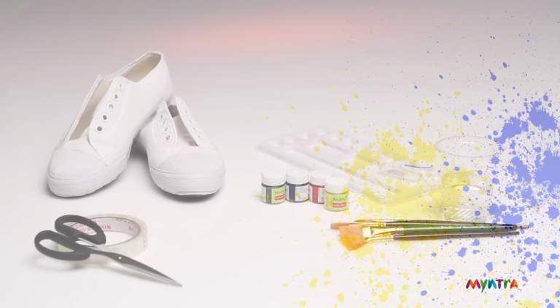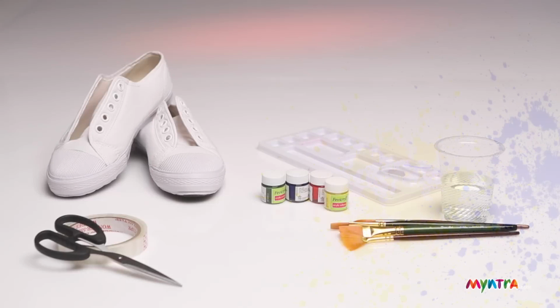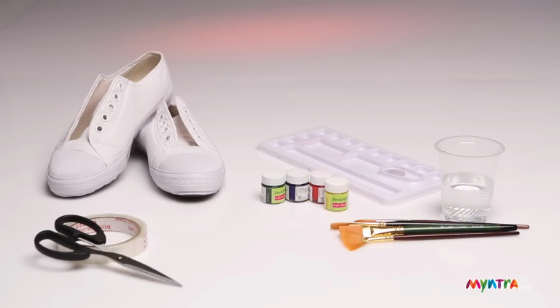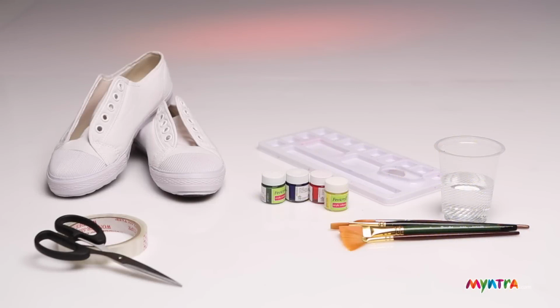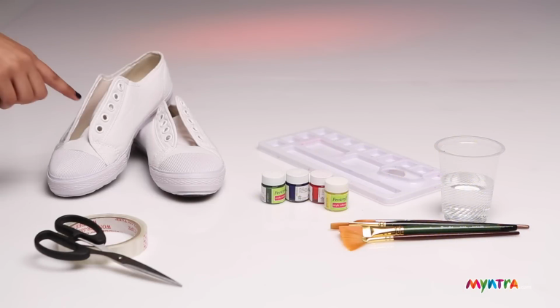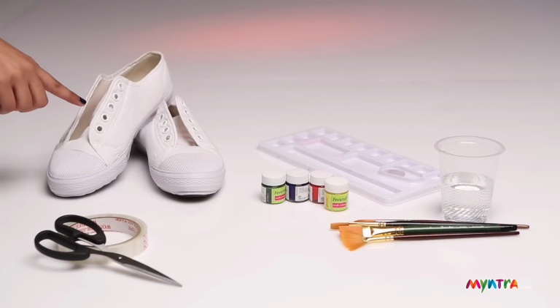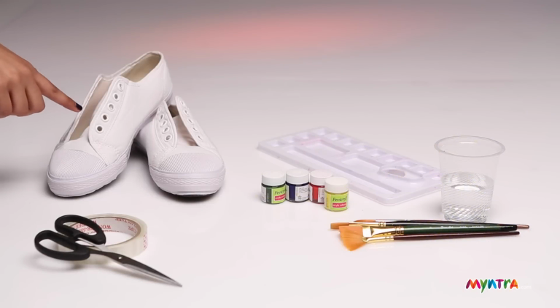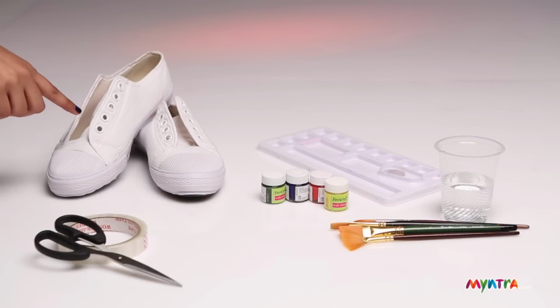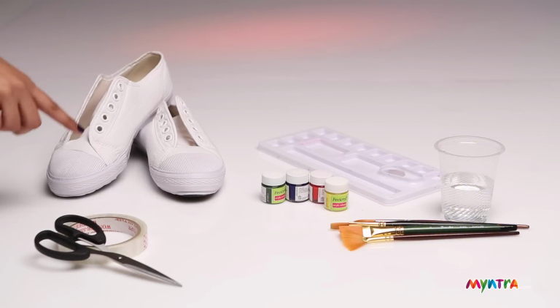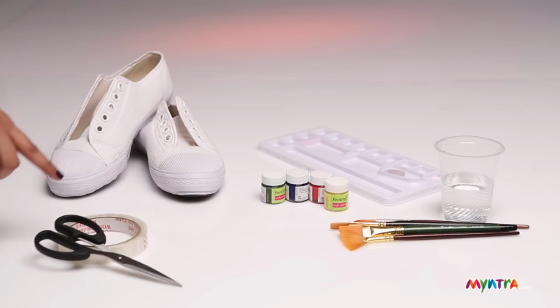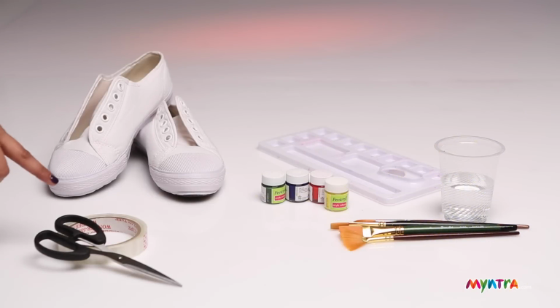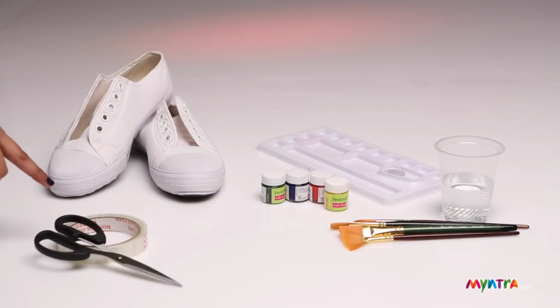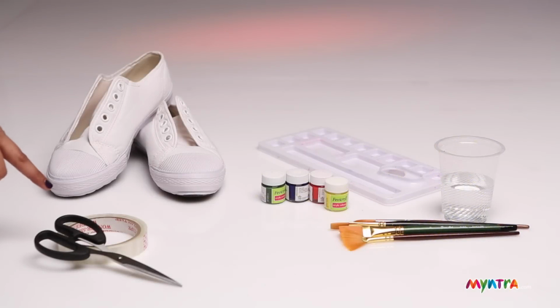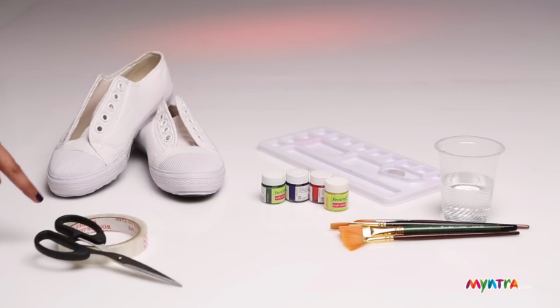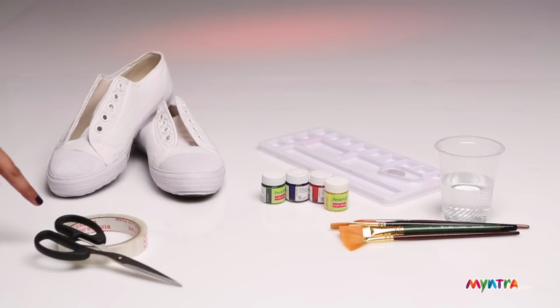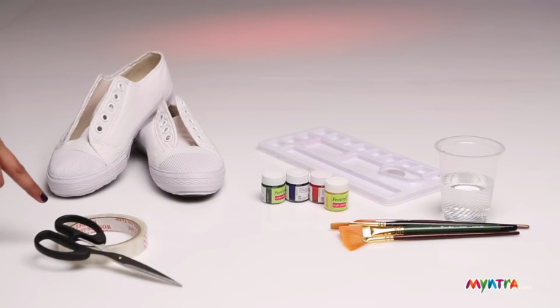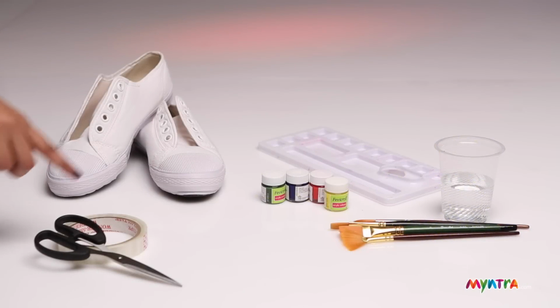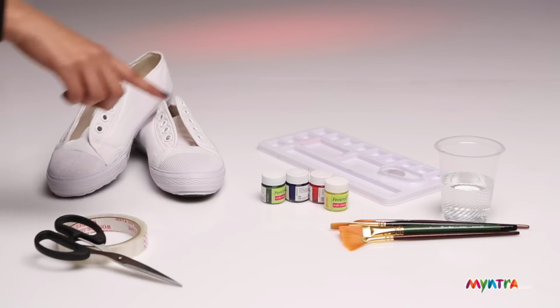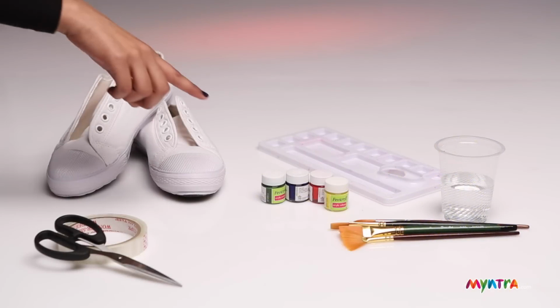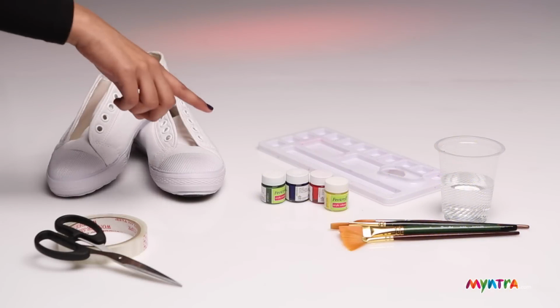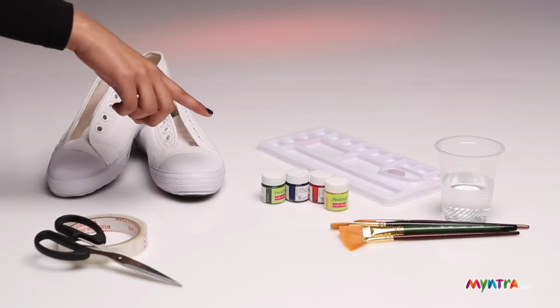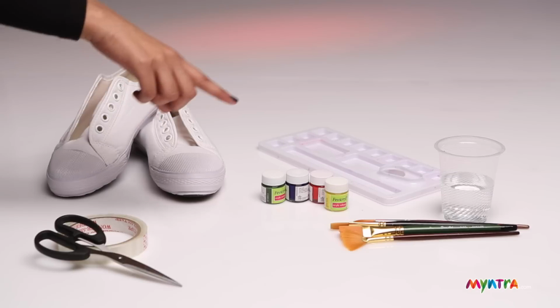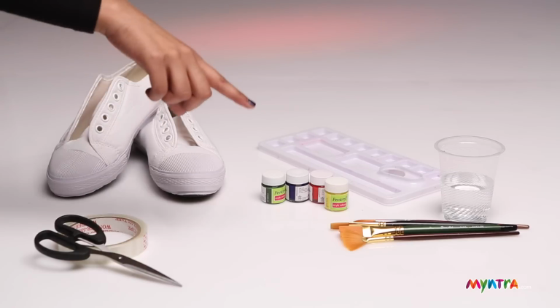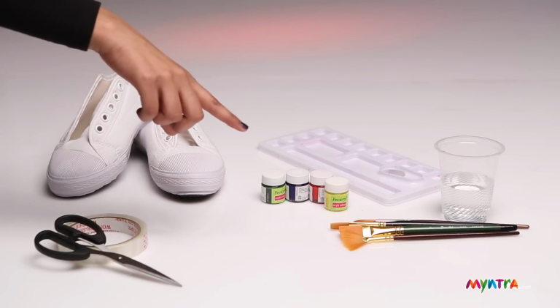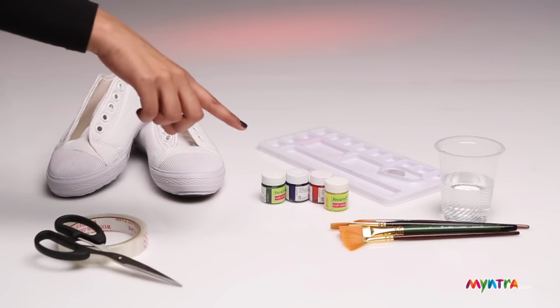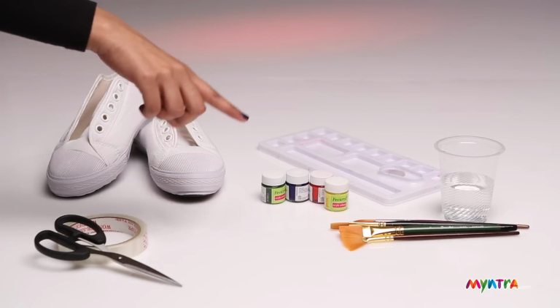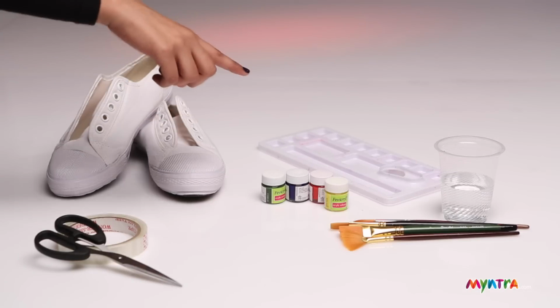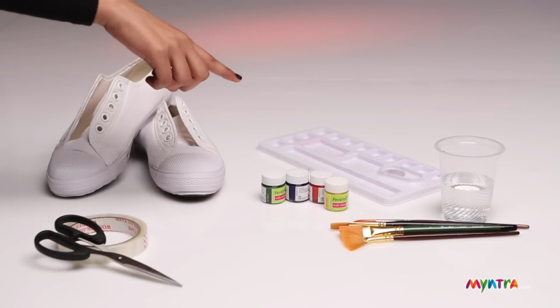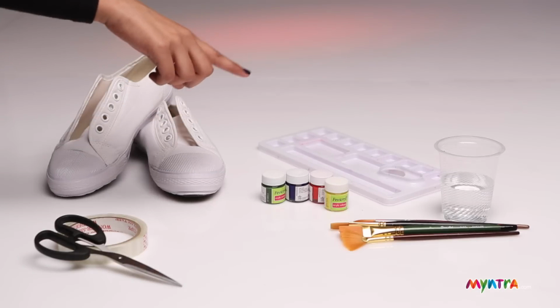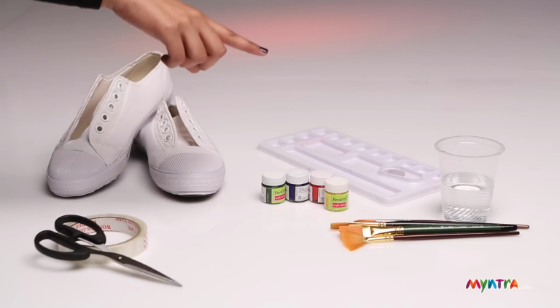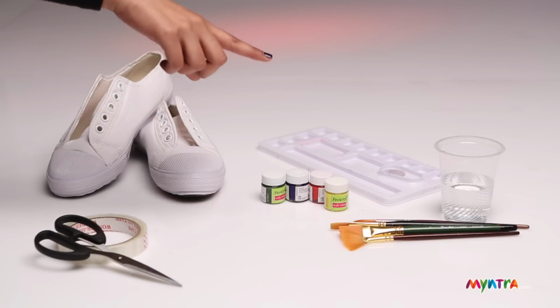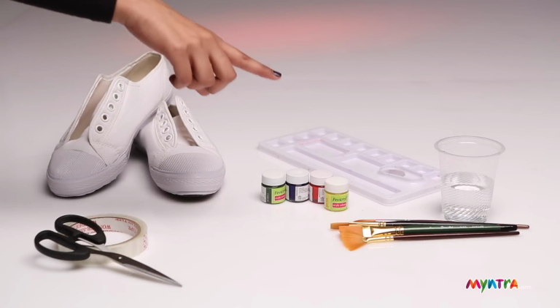You need a pair of canvas shoes, tape, scissors, acrylic paints, brushes, a palette, and a glass of water.